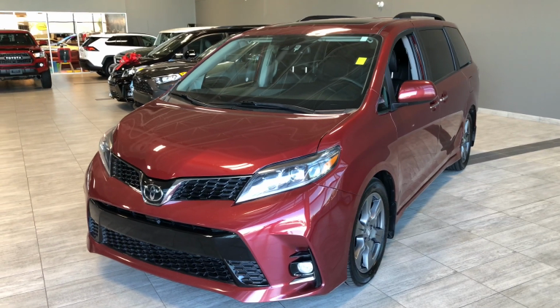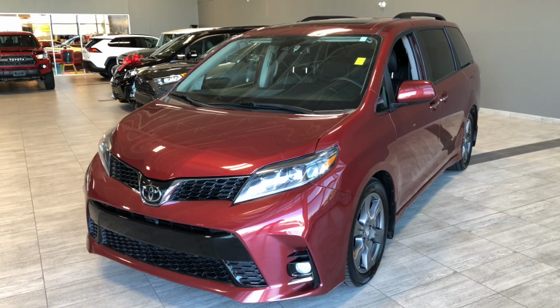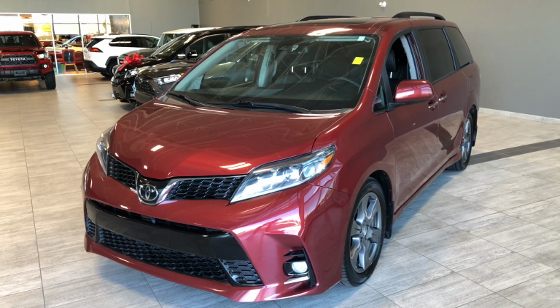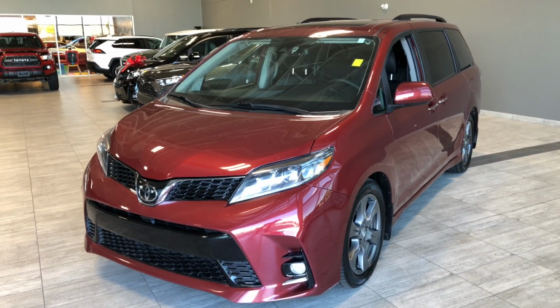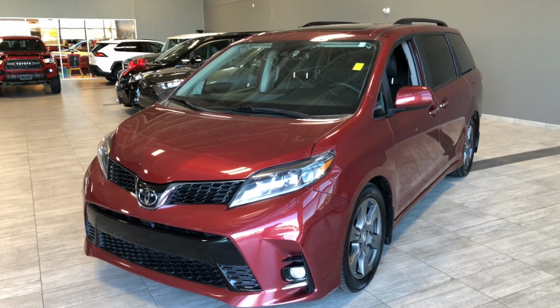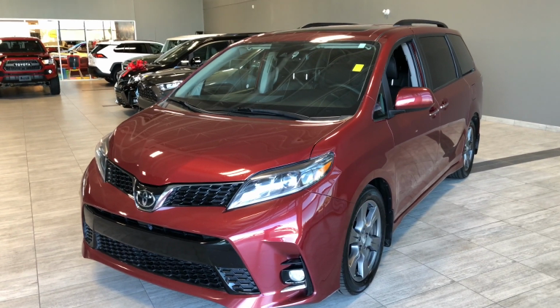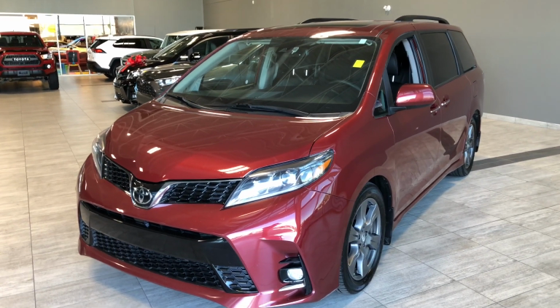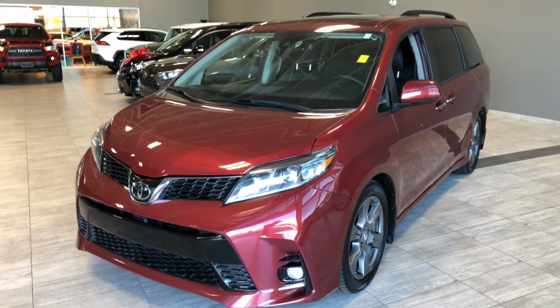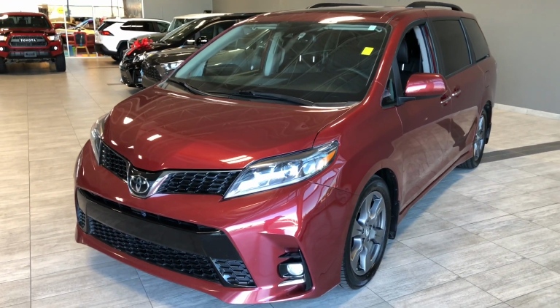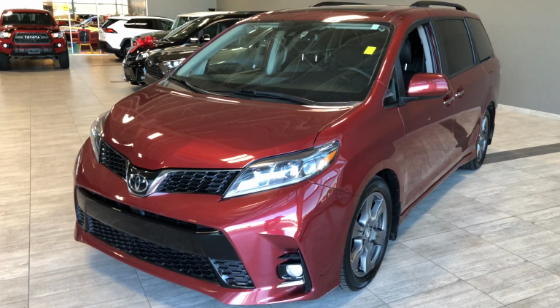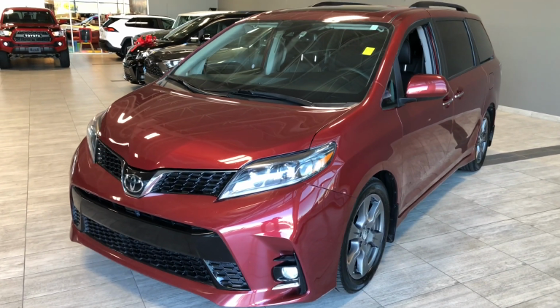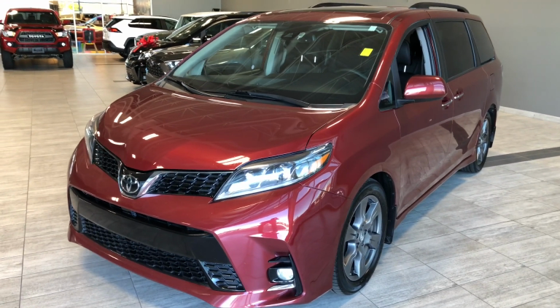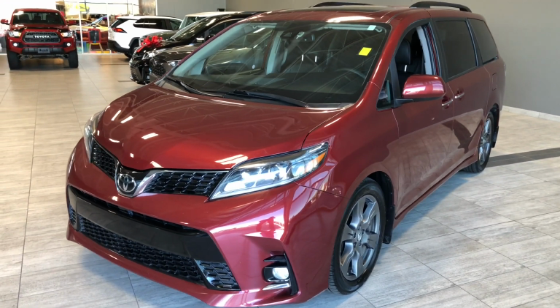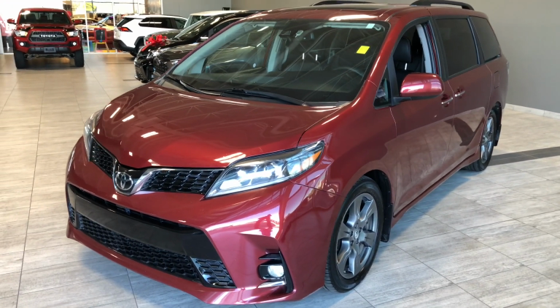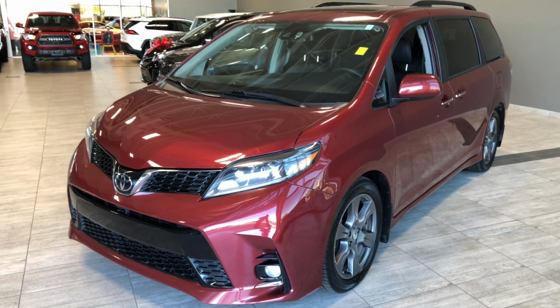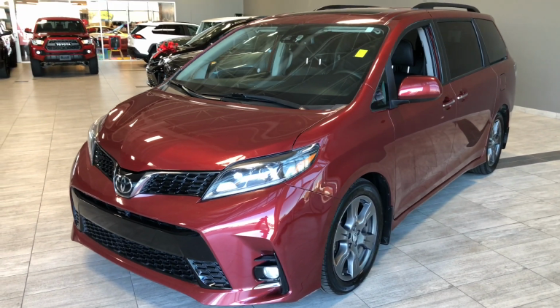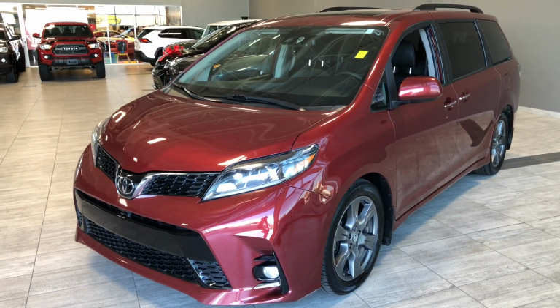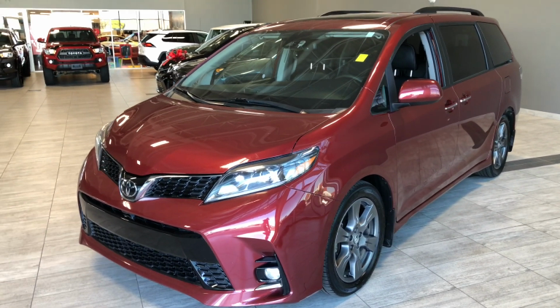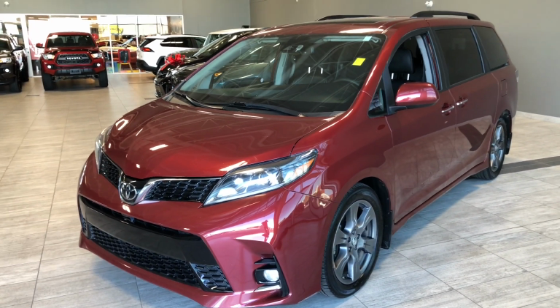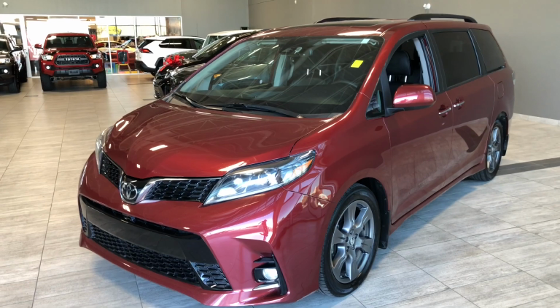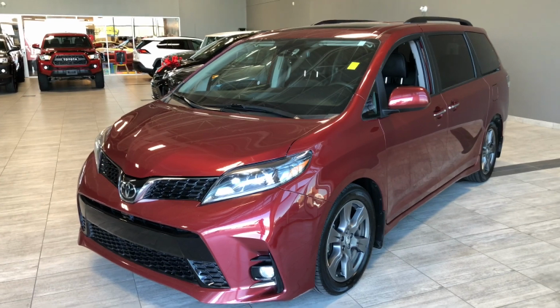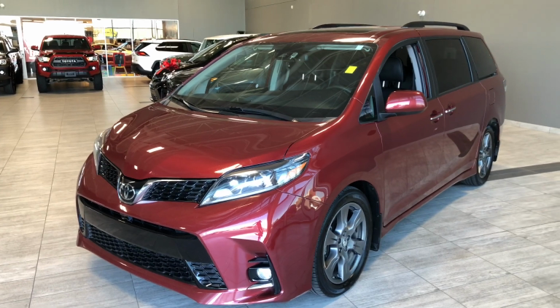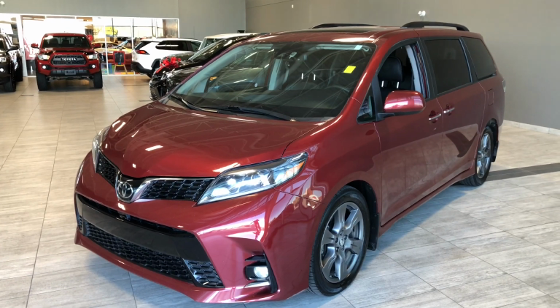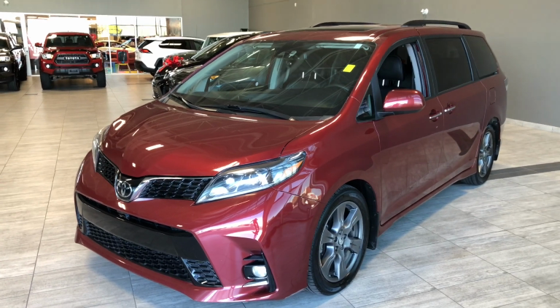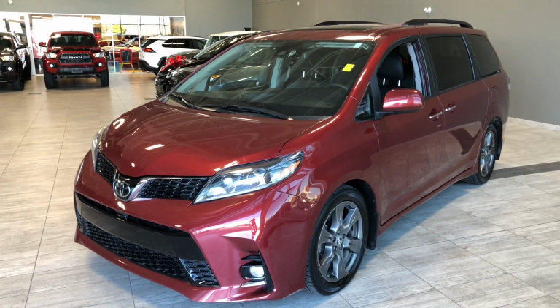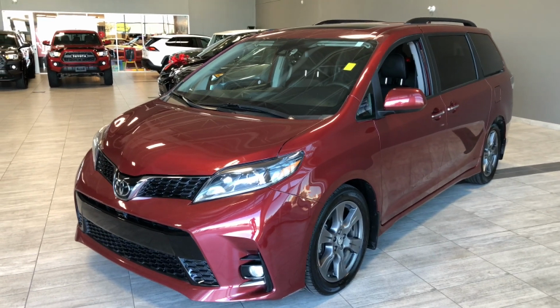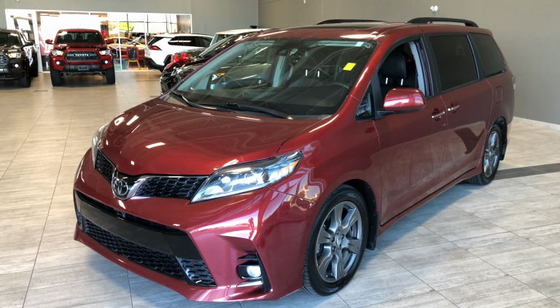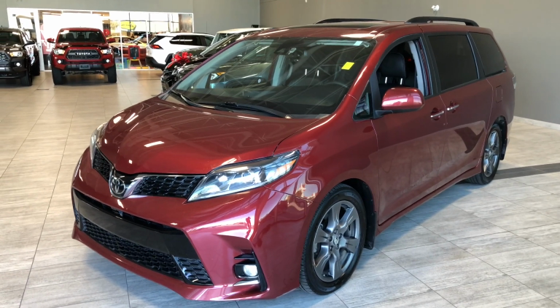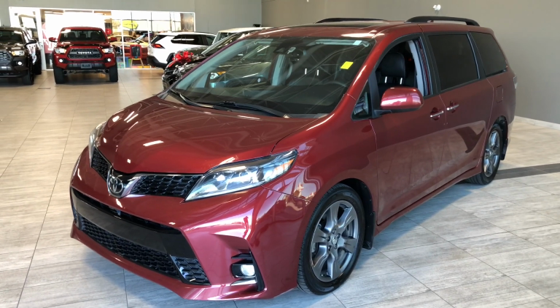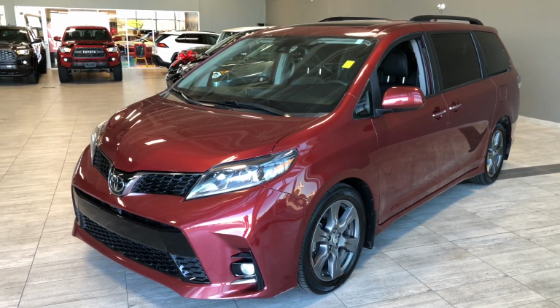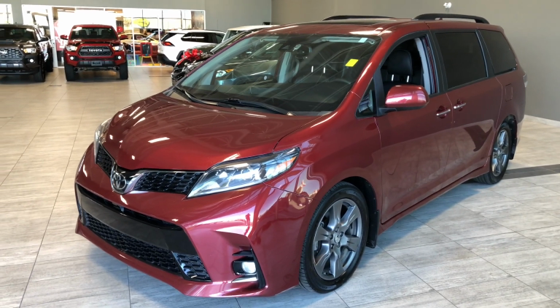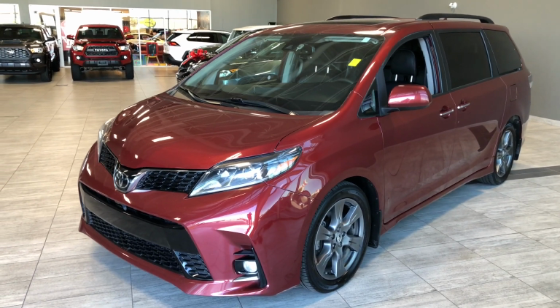Some of the great exterior features on the Sienna include fog lights, a proximity smart key system, power sliding doors, and a power liftgate.